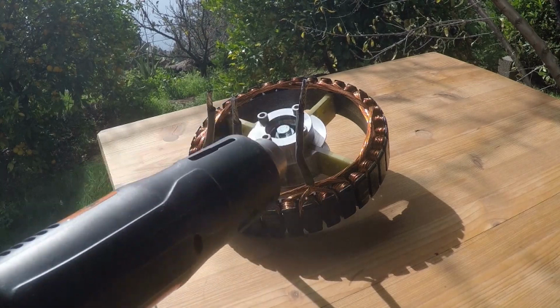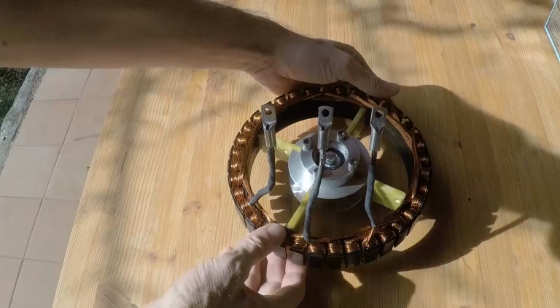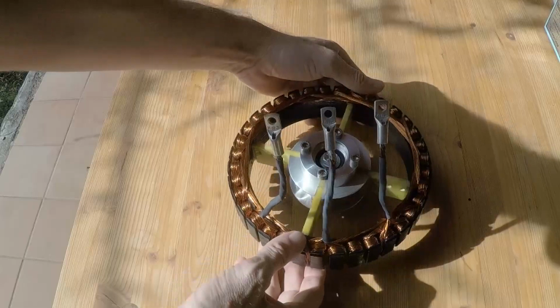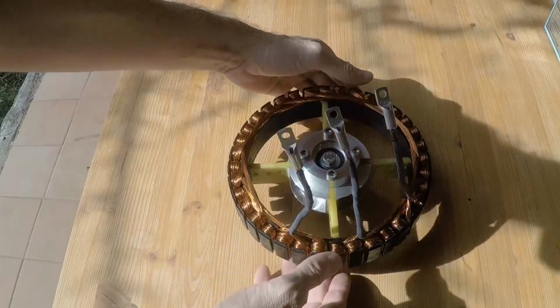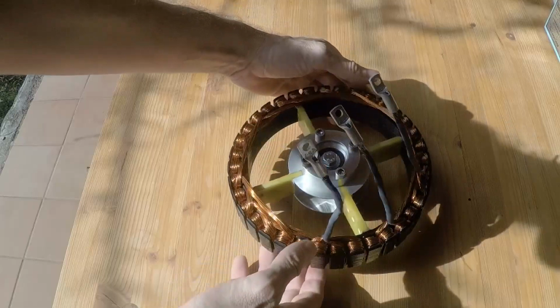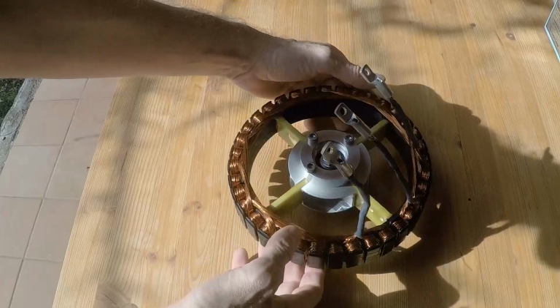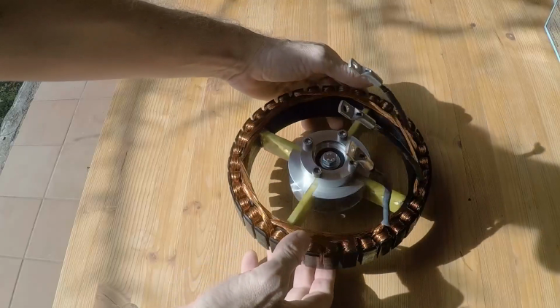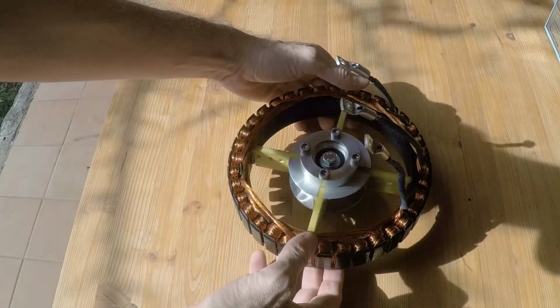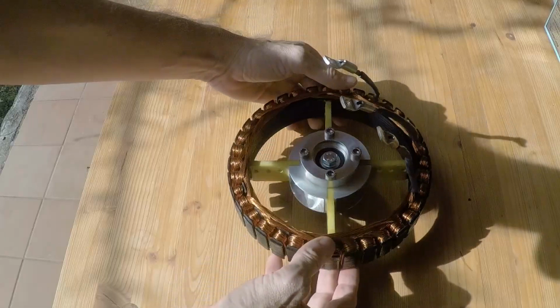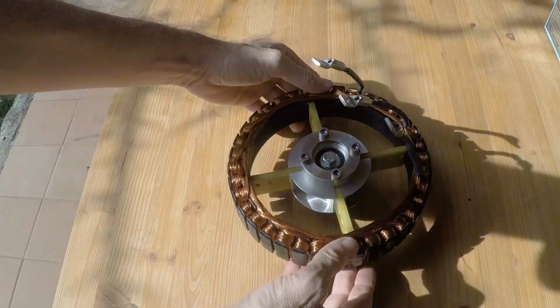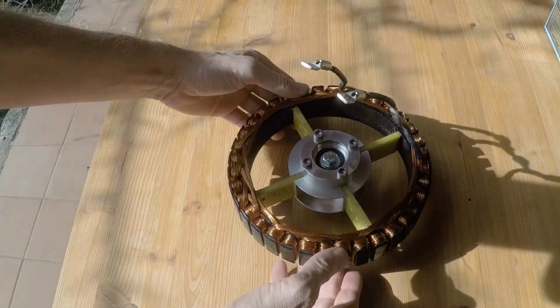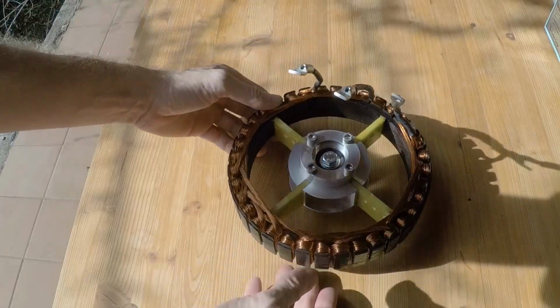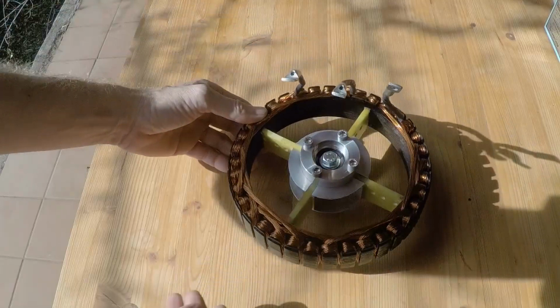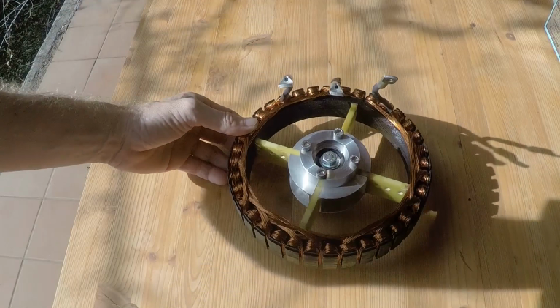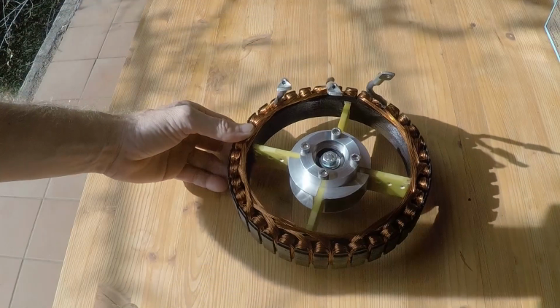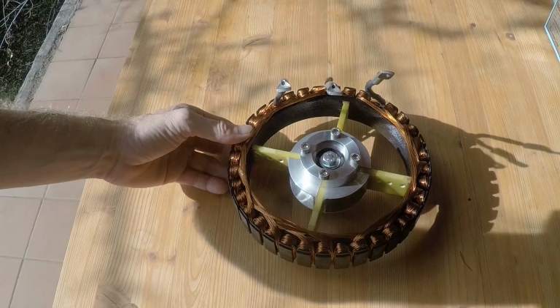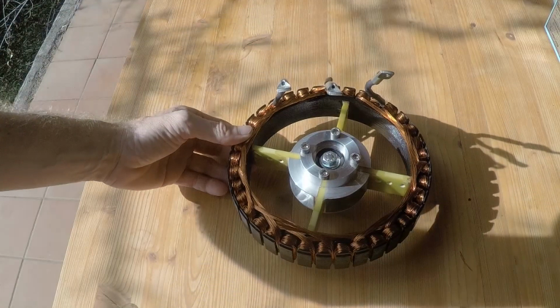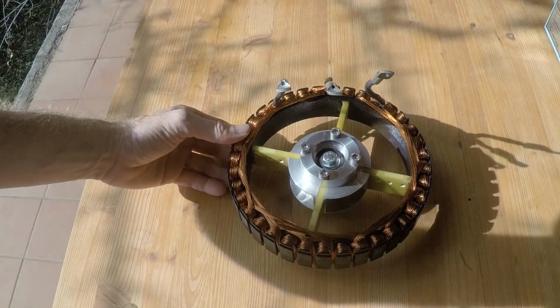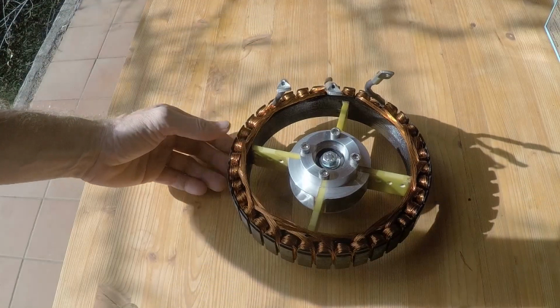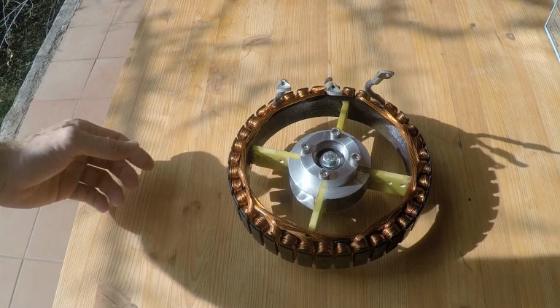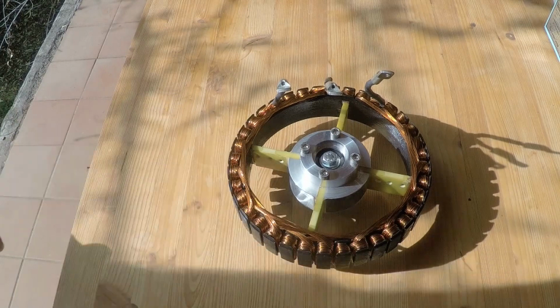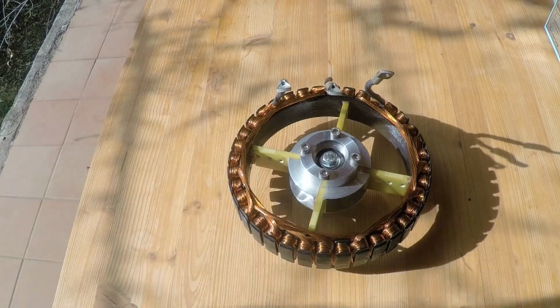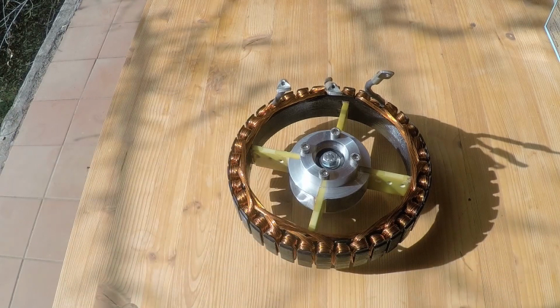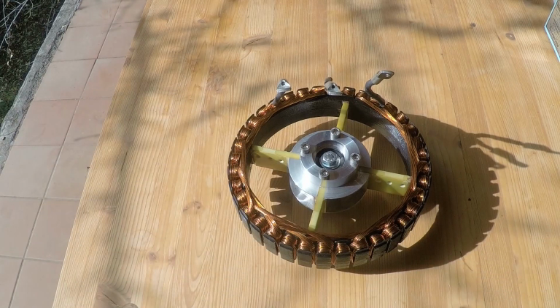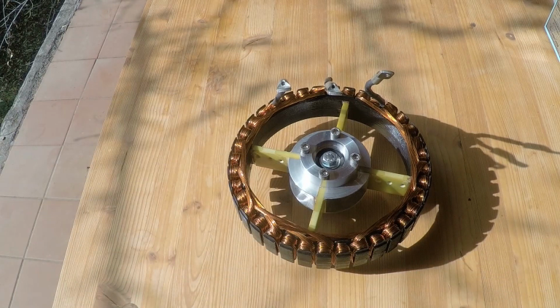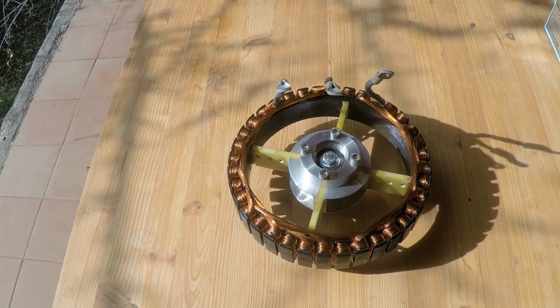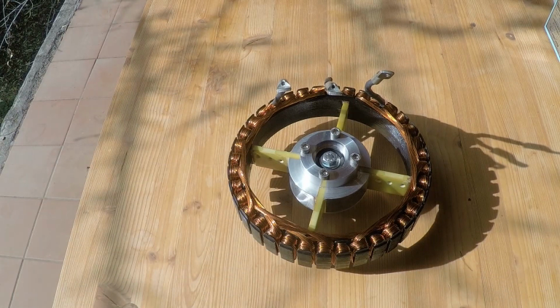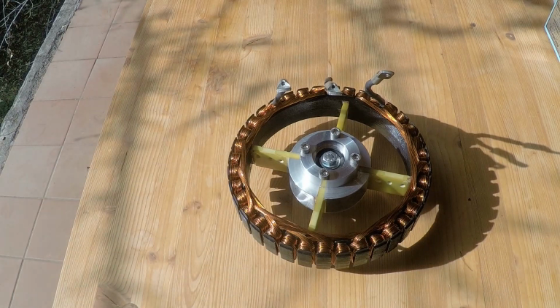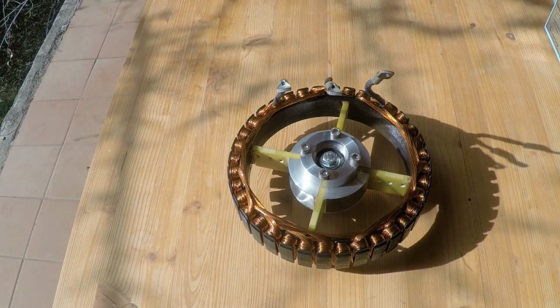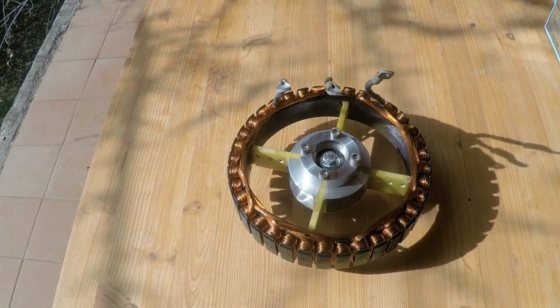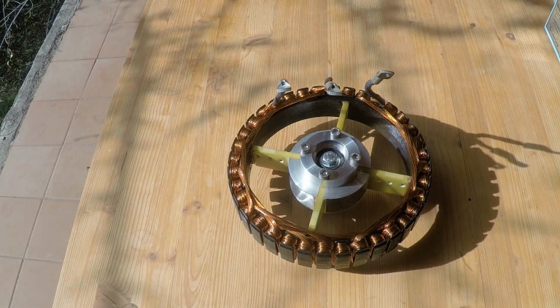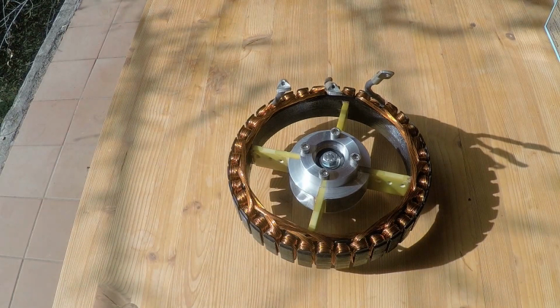In the next video I am going to show you how to install hall sensors and finalize the motor. So stay tuned.